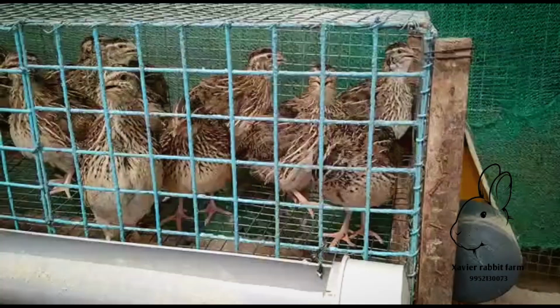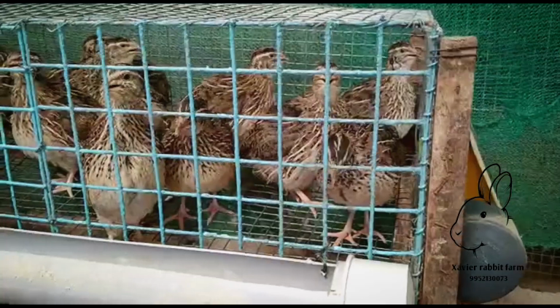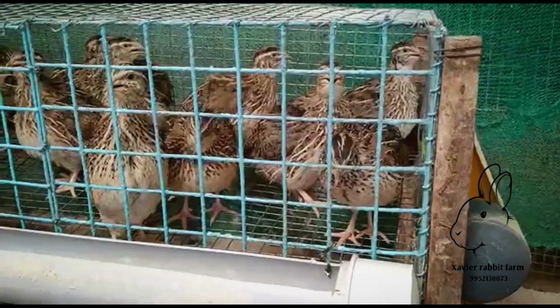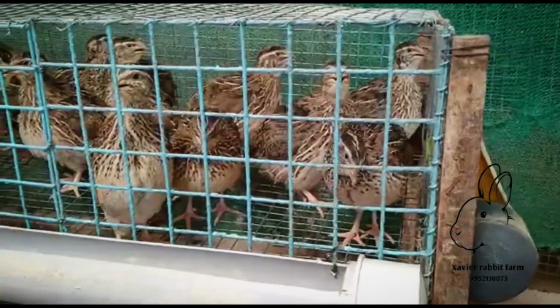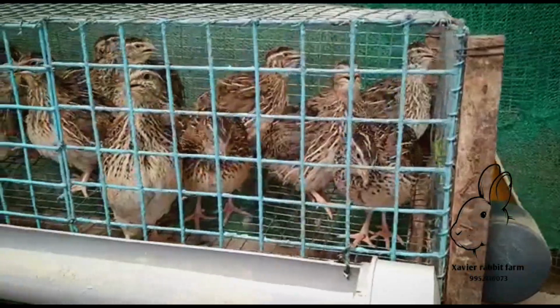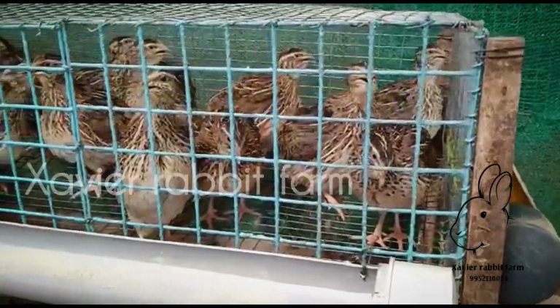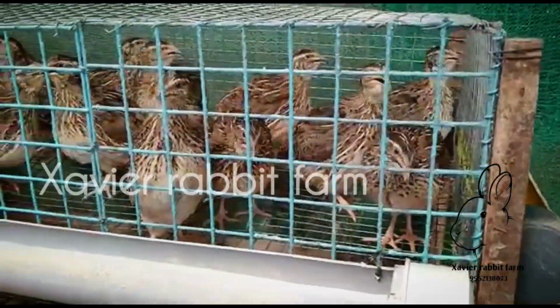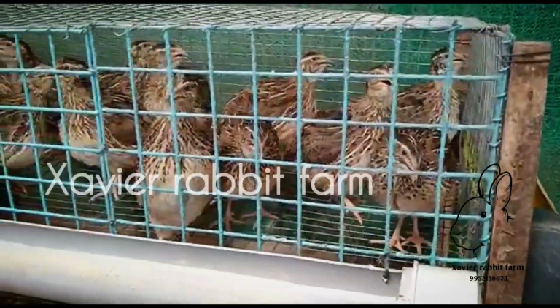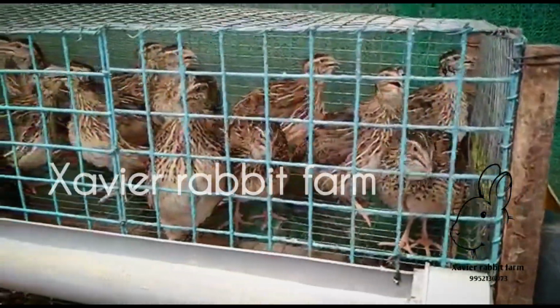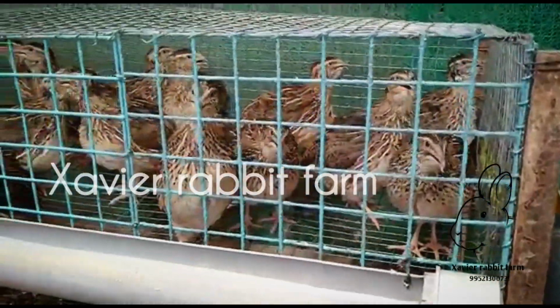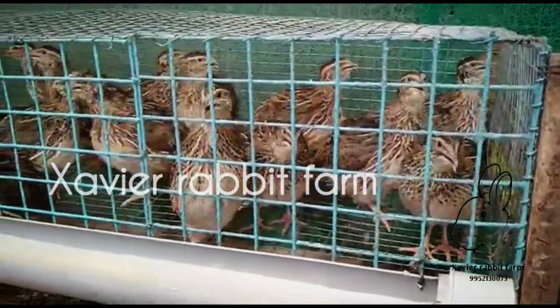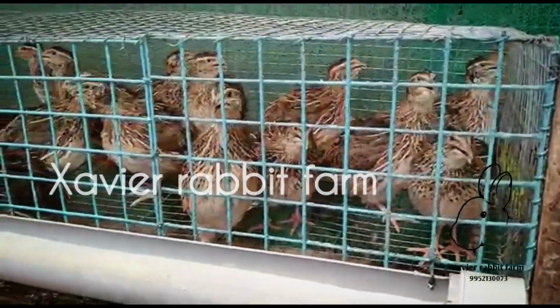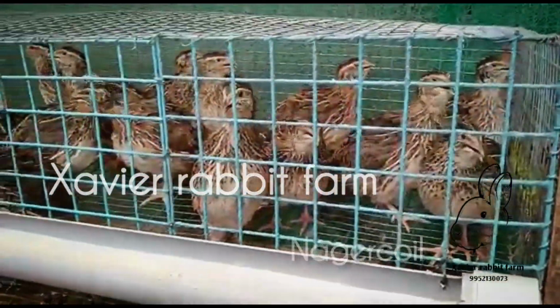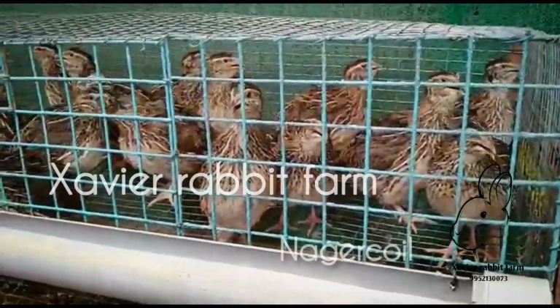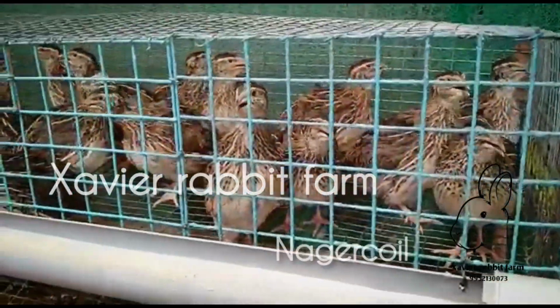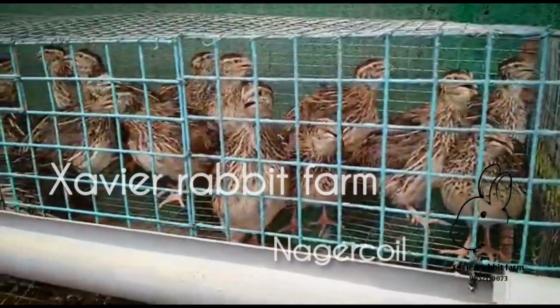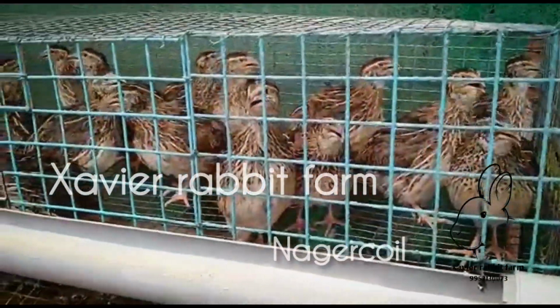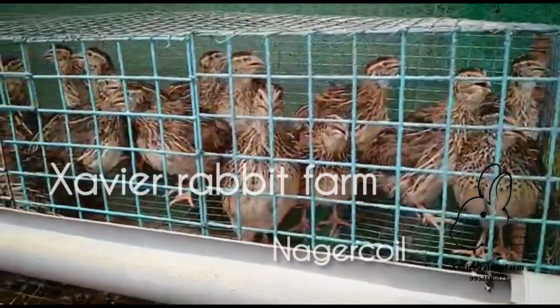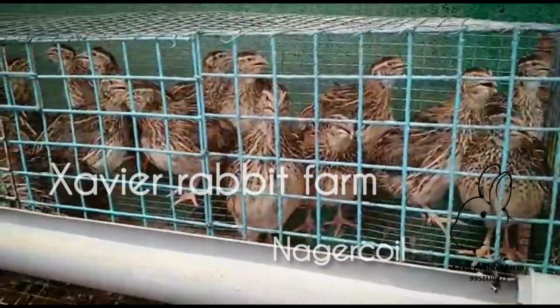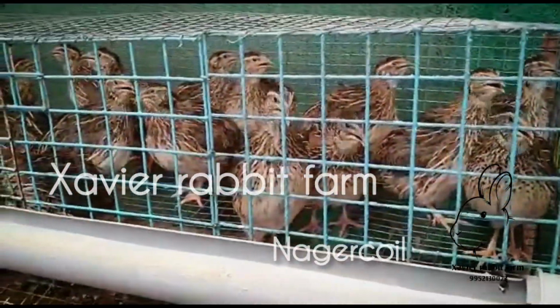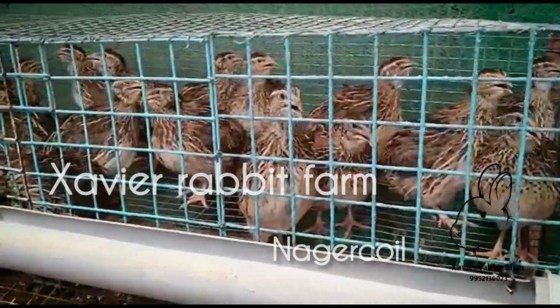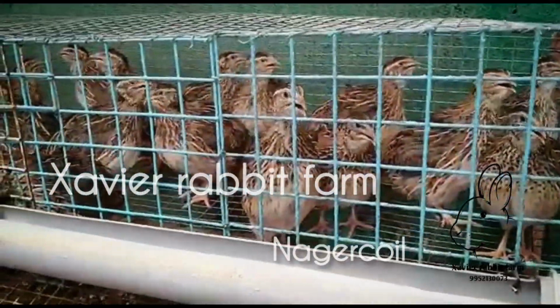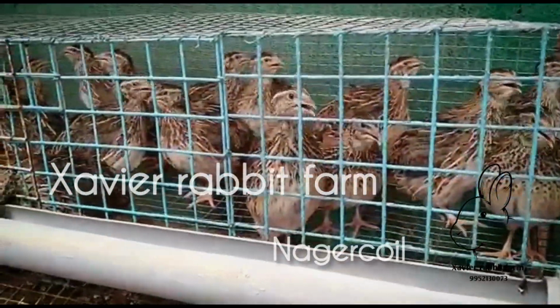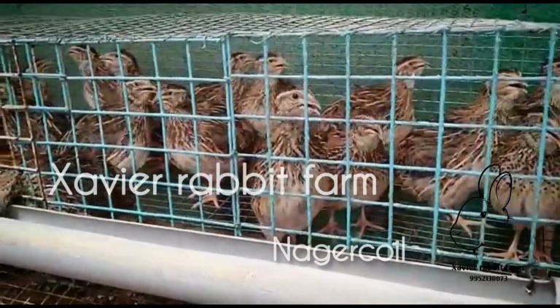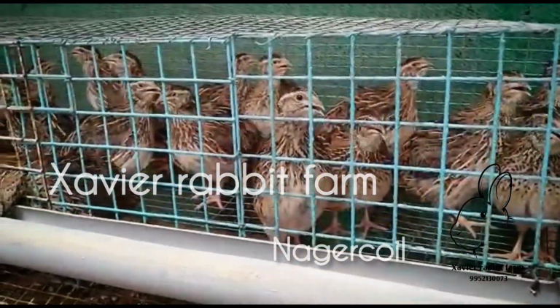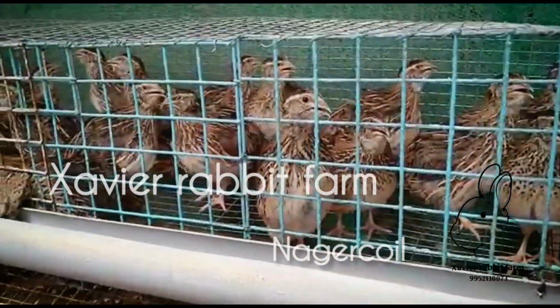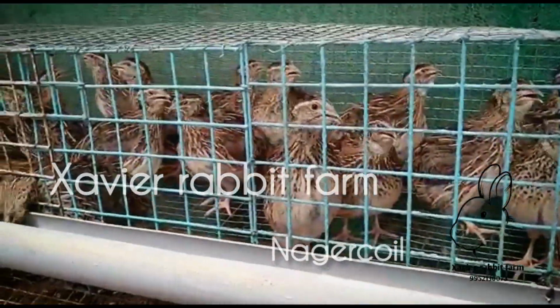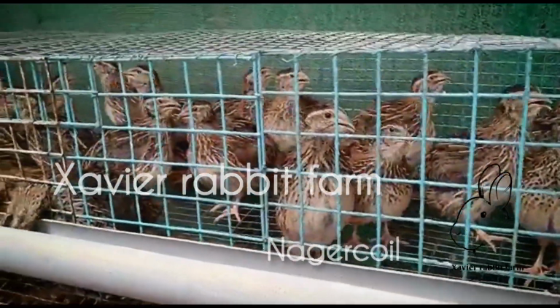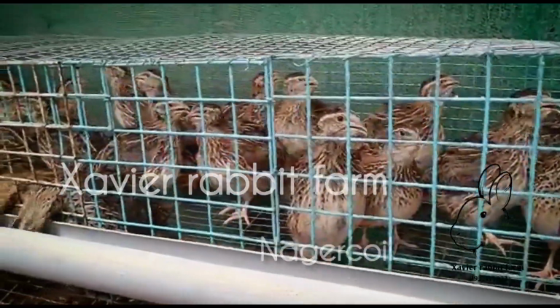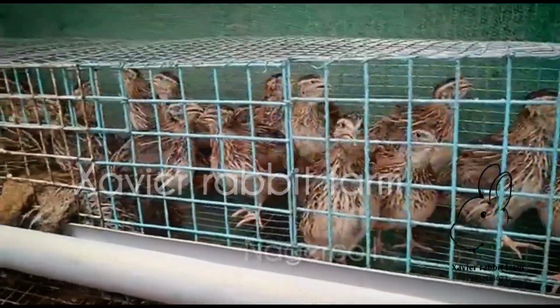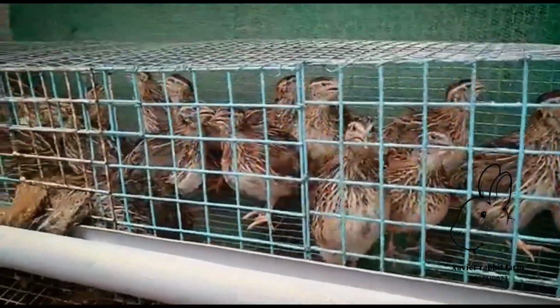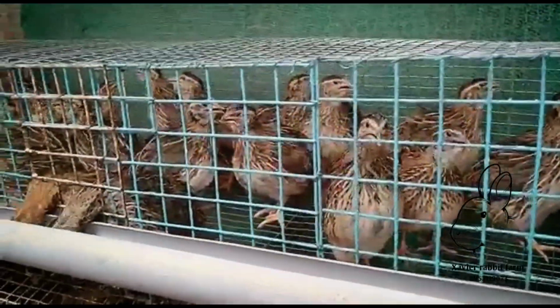Hi! Welcome to Savior Rabbit Farm! In this video, we want to talk about the full rabbit path.